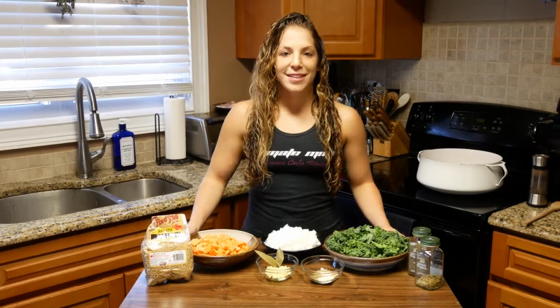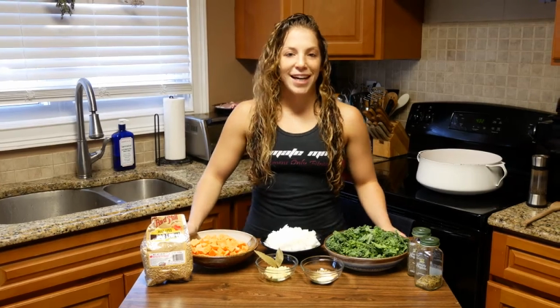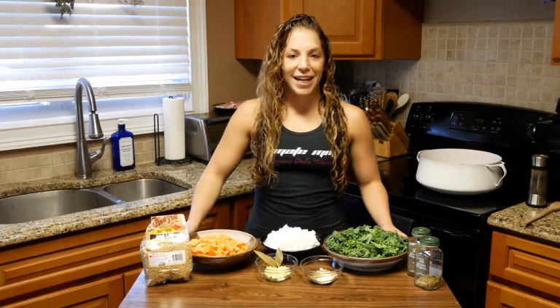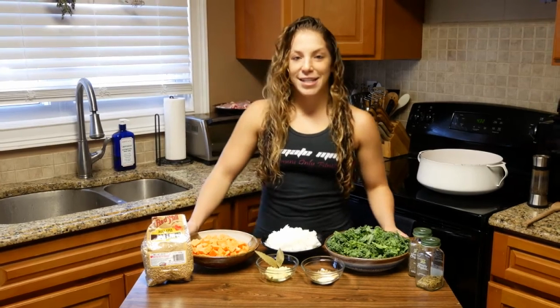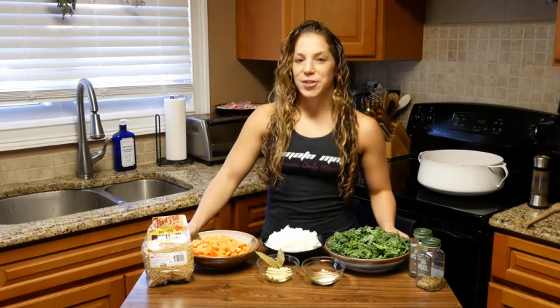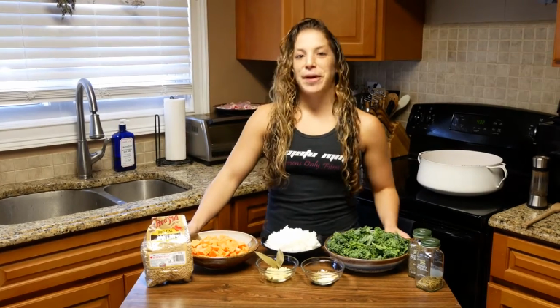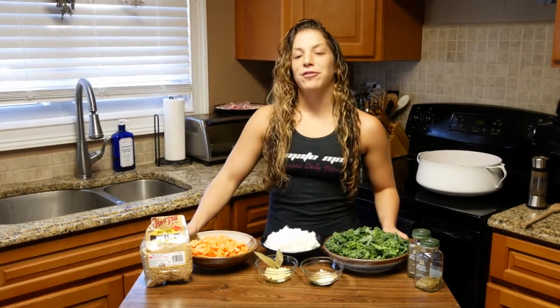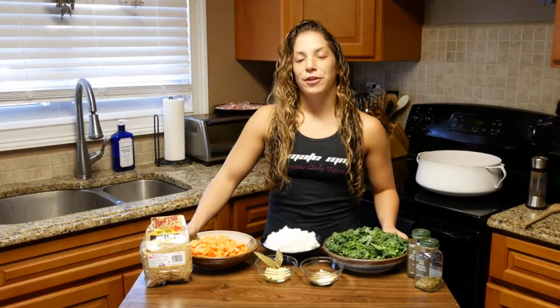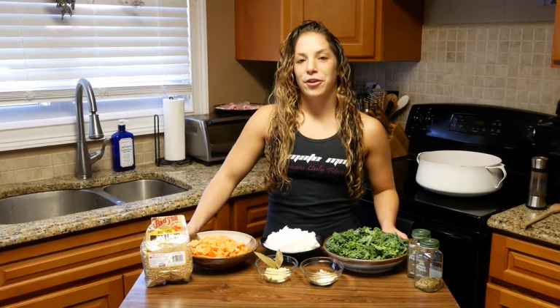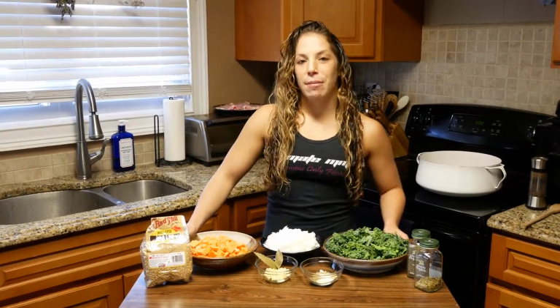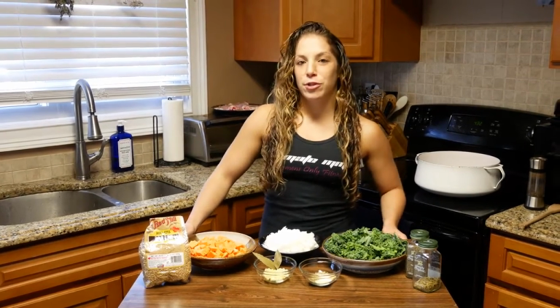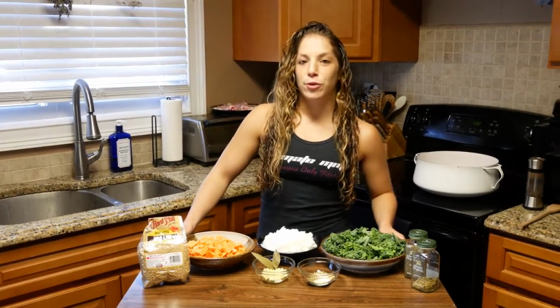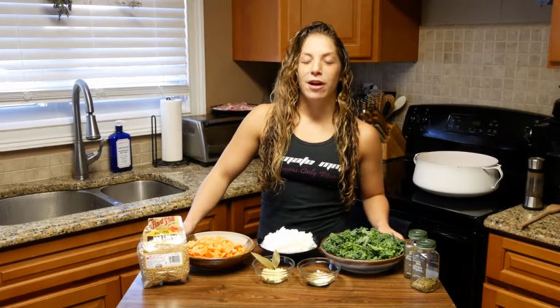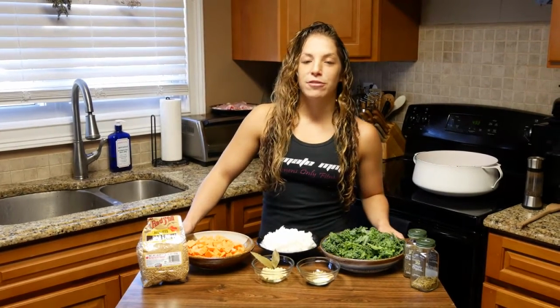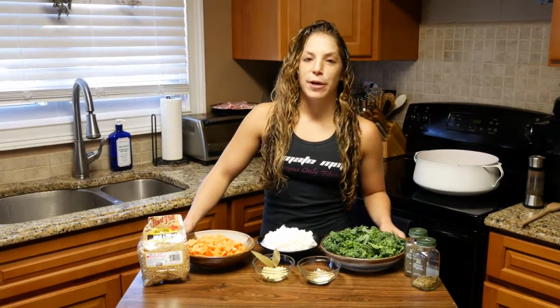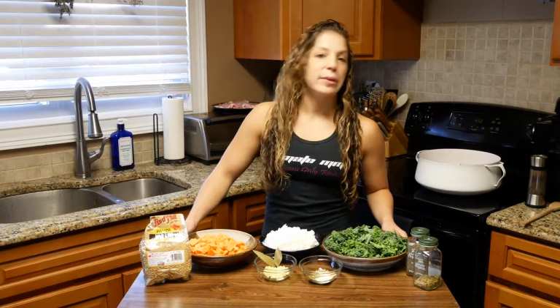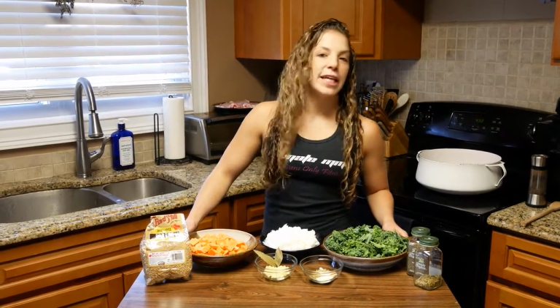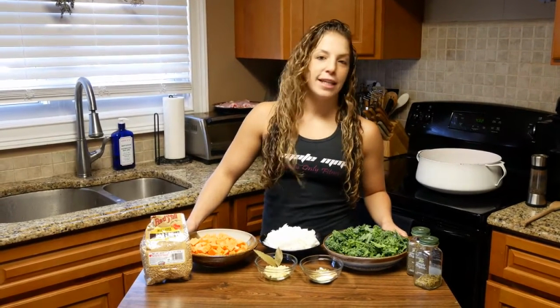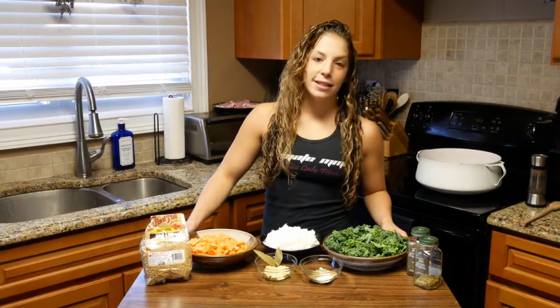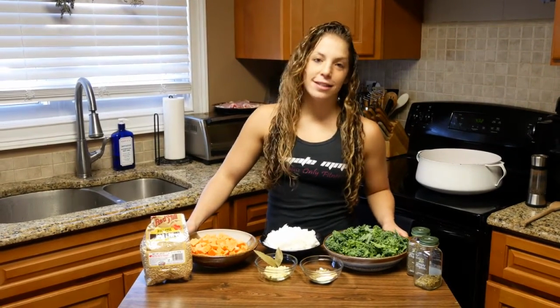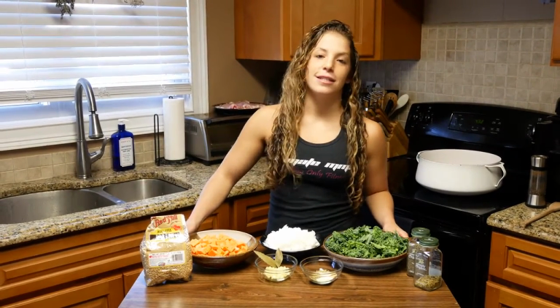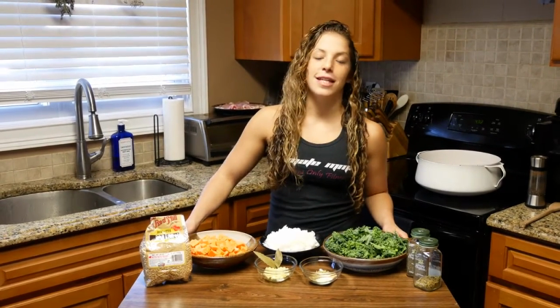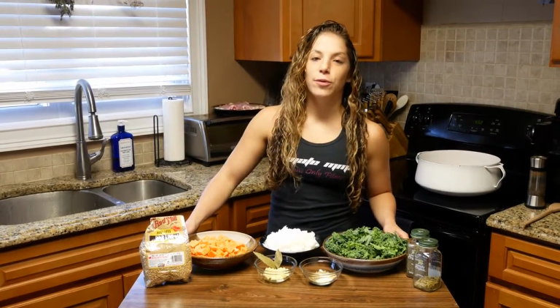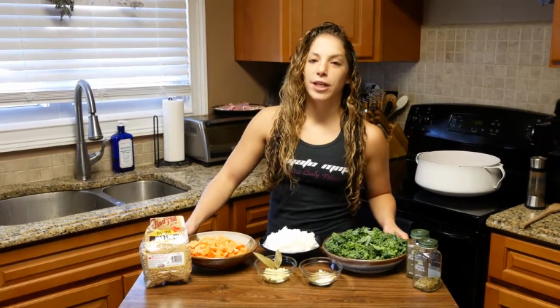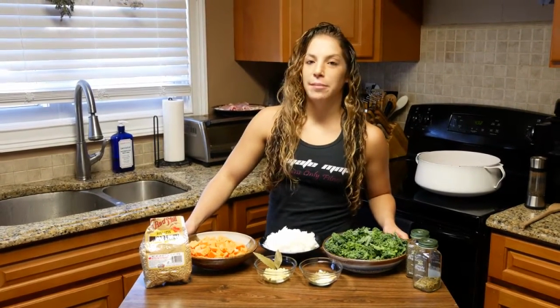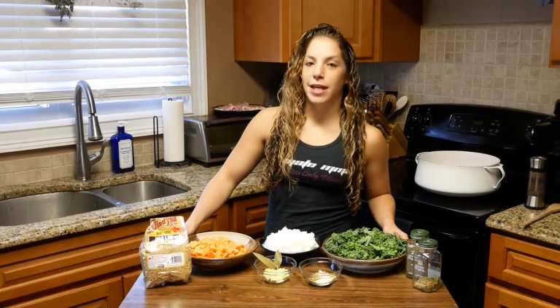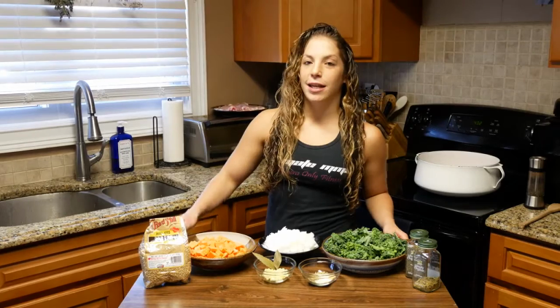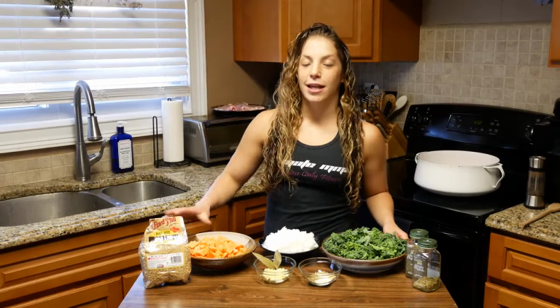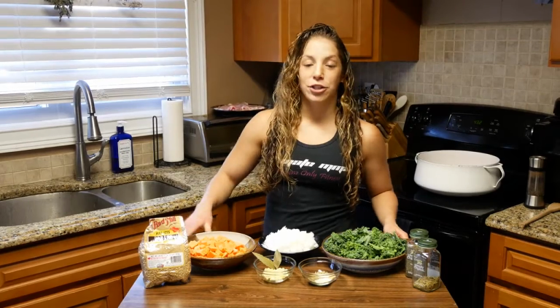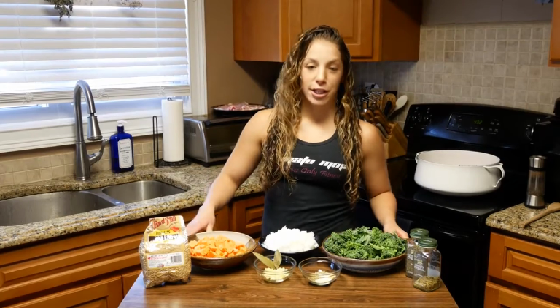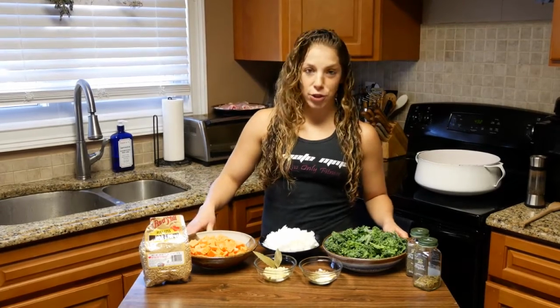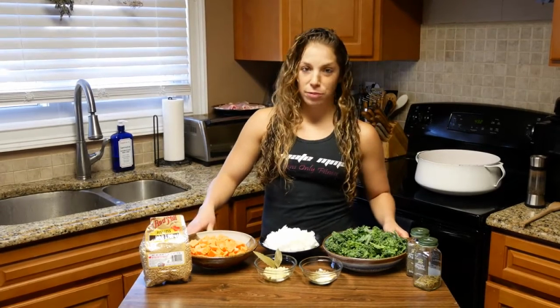Hi guys, you're back for another episode of Spider Monkey Eats. Today we're going to make a chicken soup.